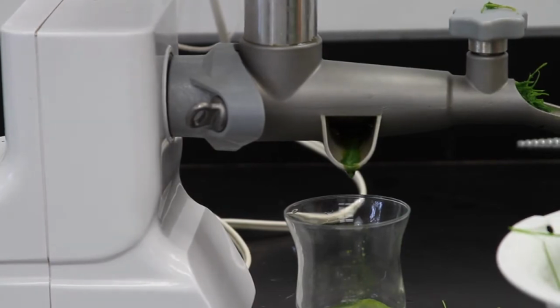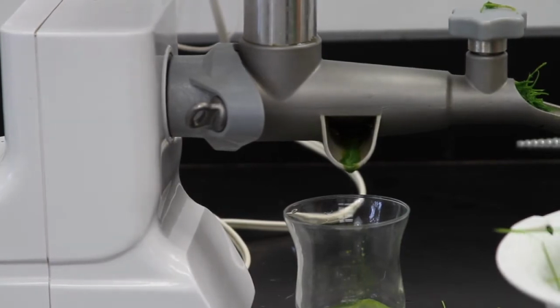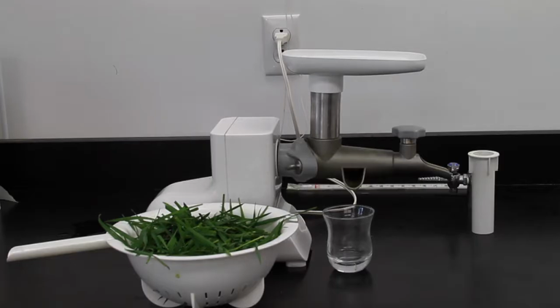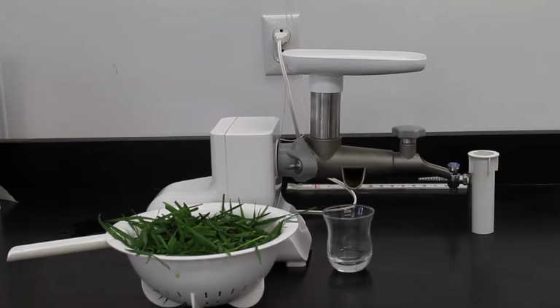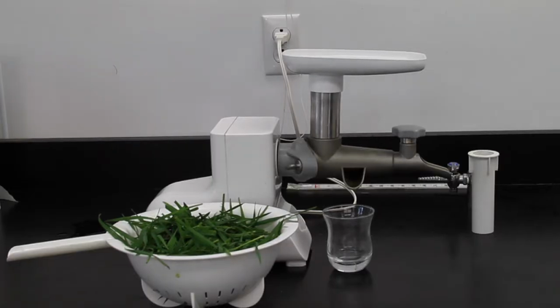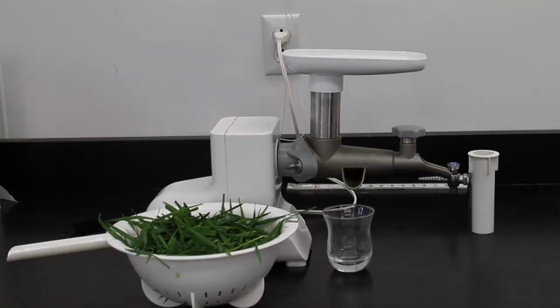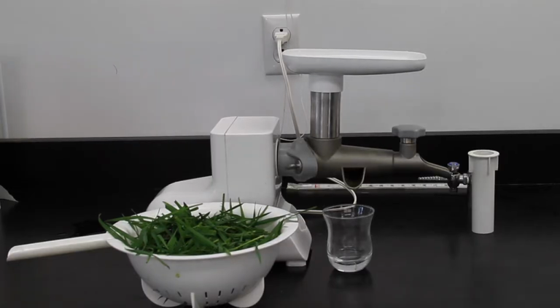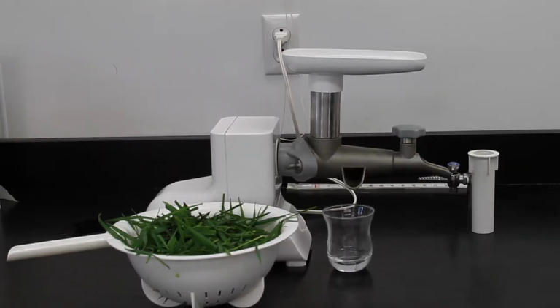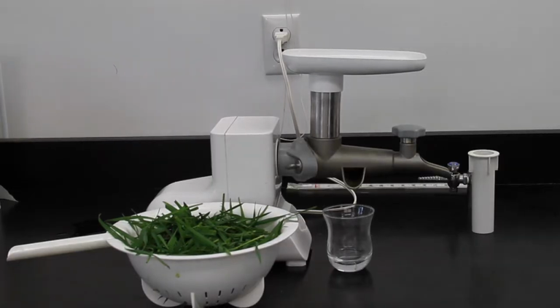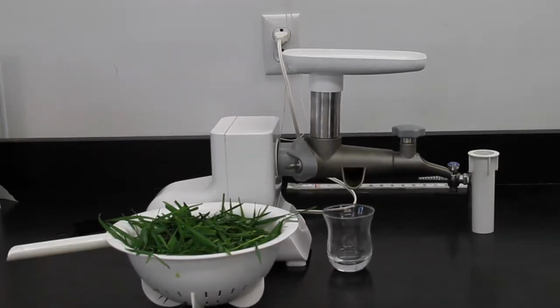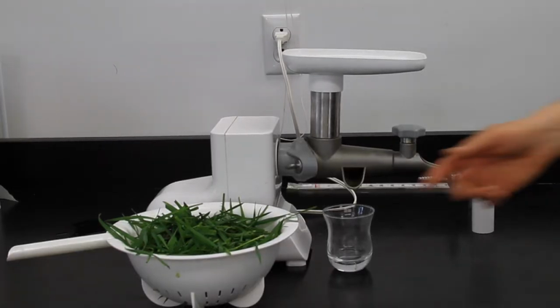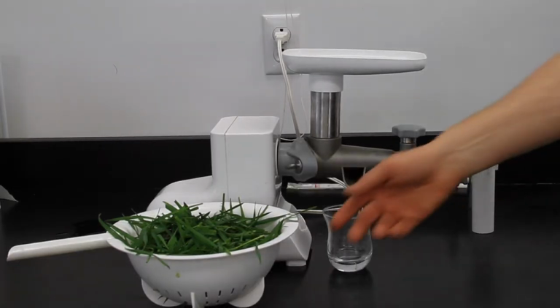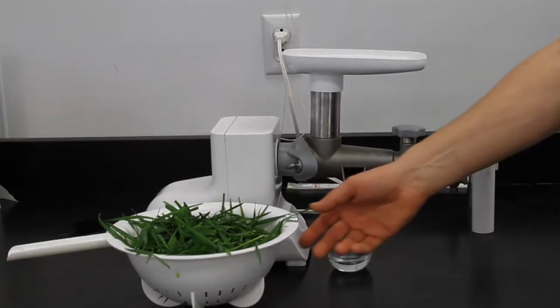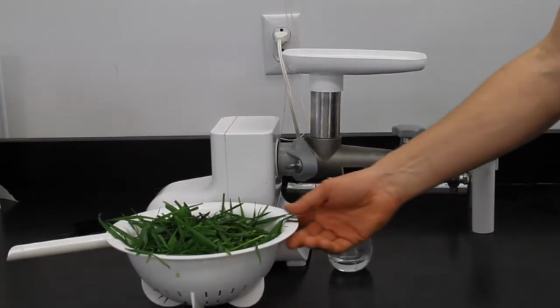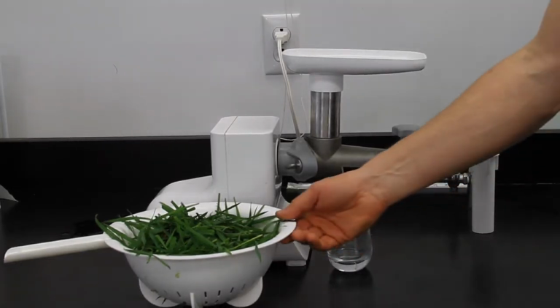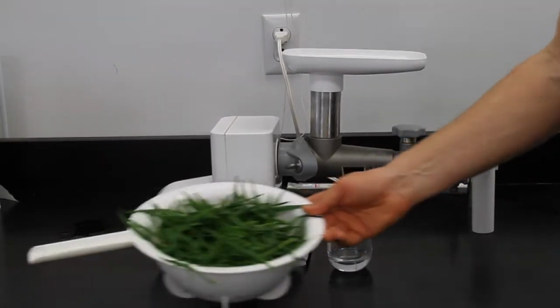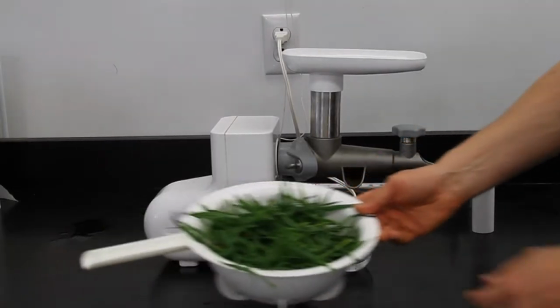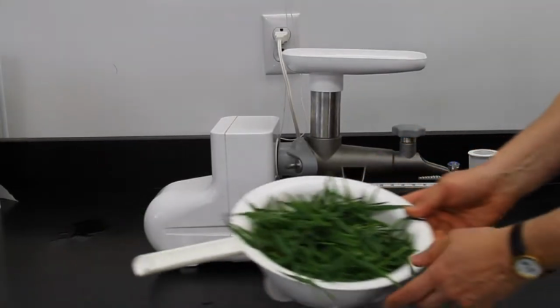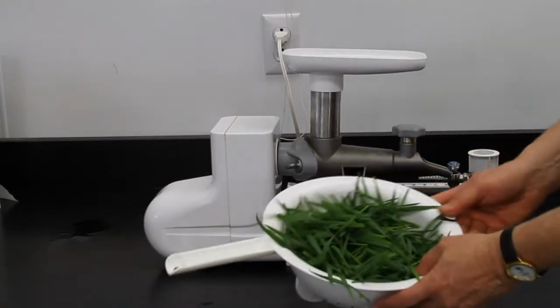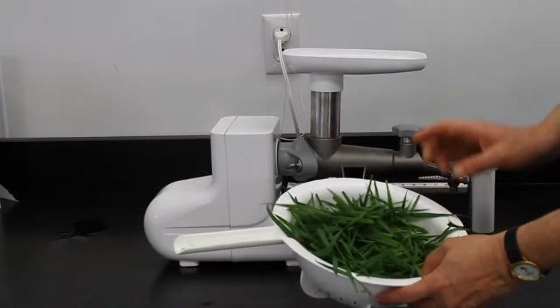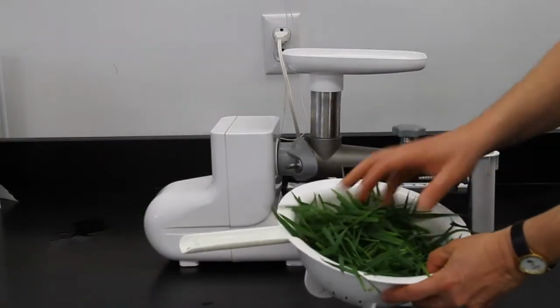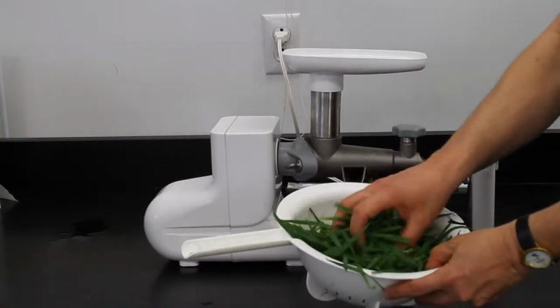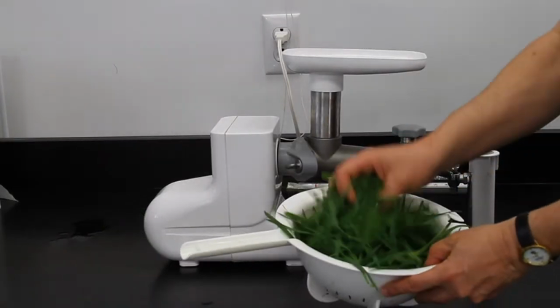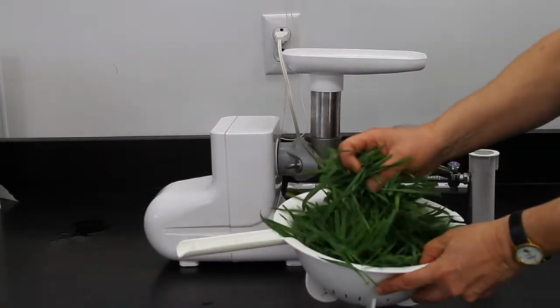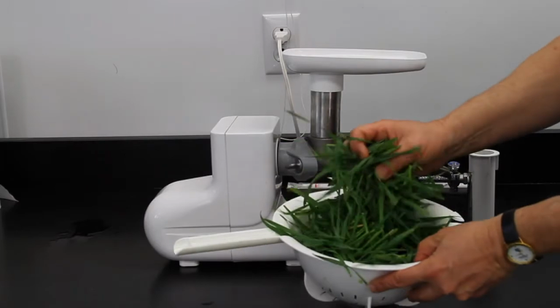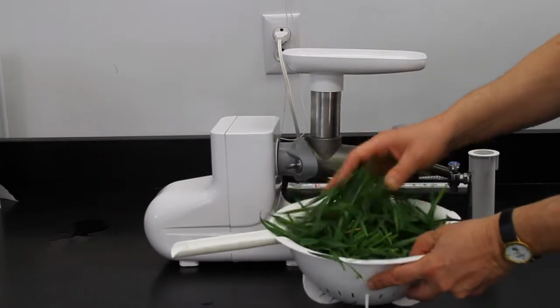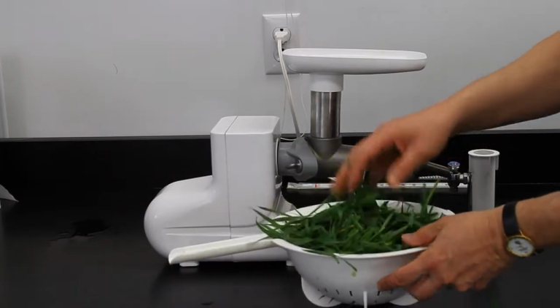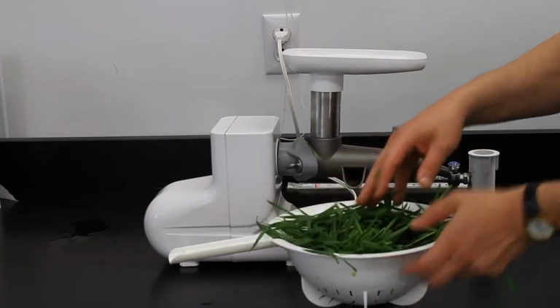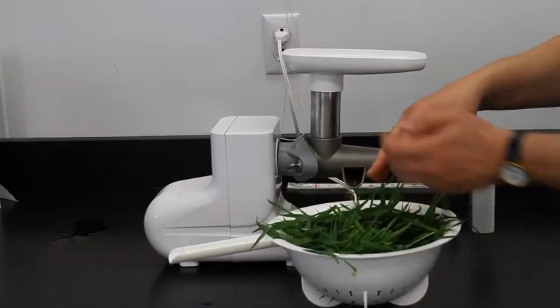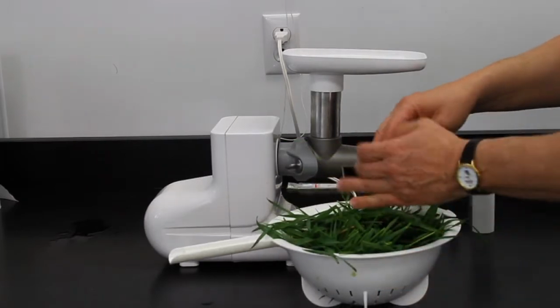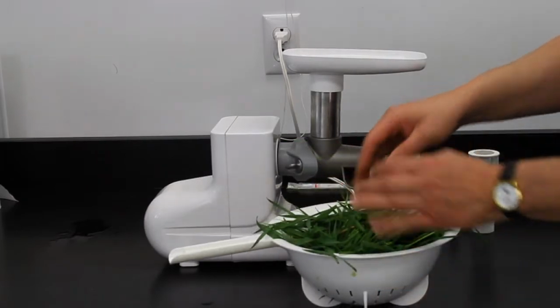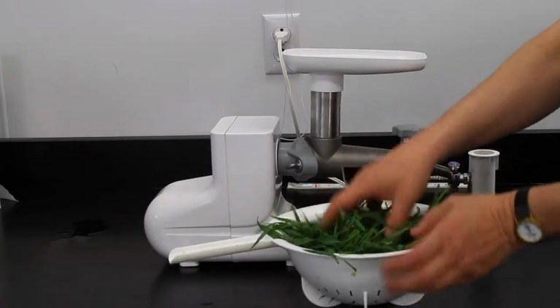Now we'll juice some of the wheatgrass that Charles Schnabel used in his research, here in this same laboratory.